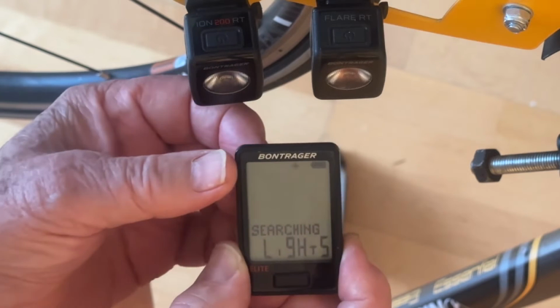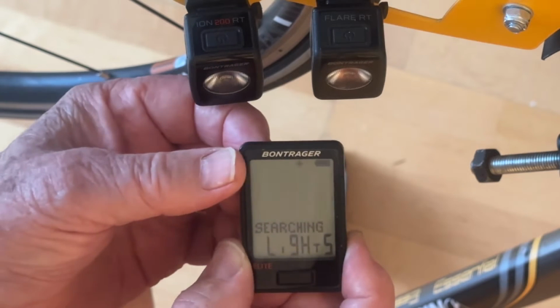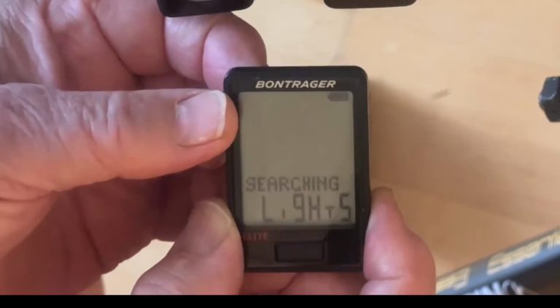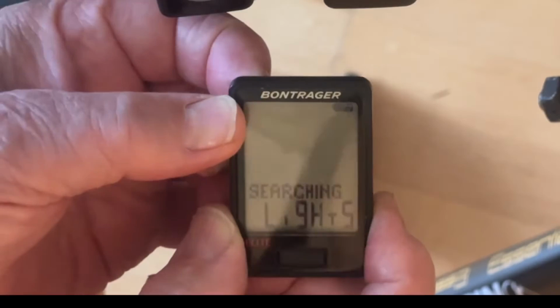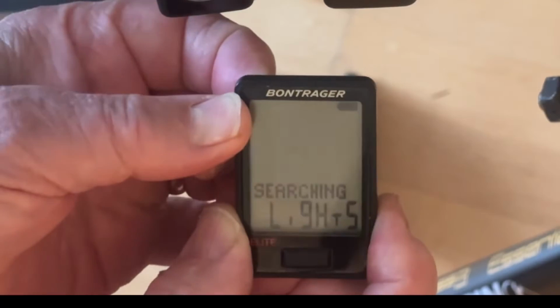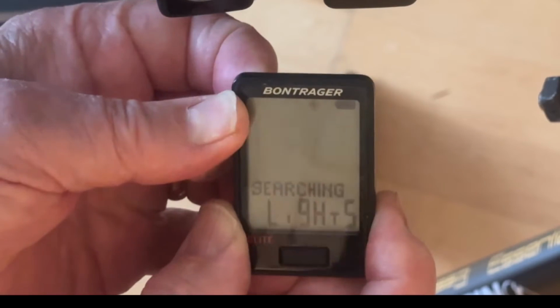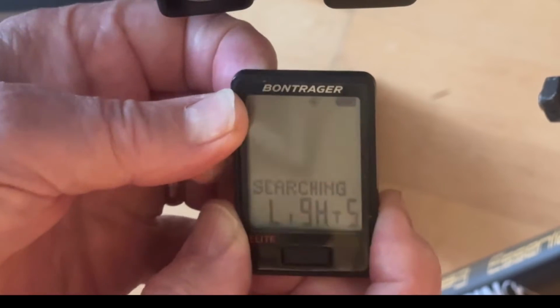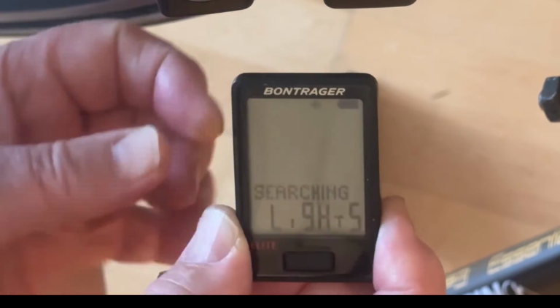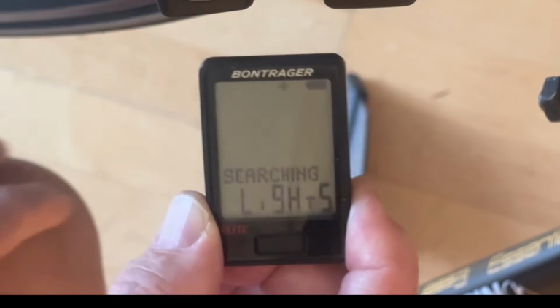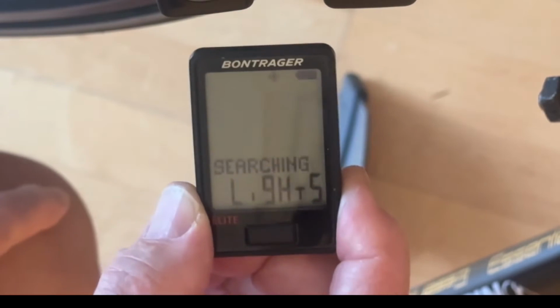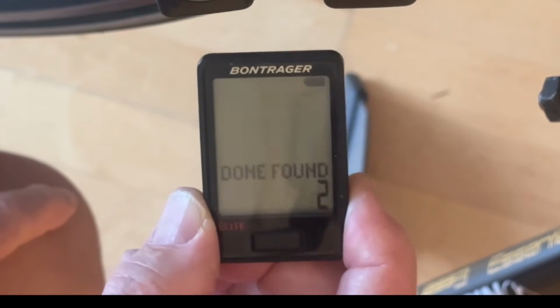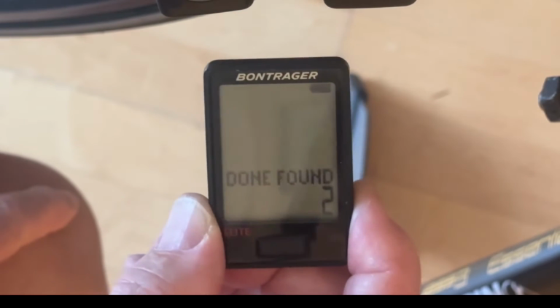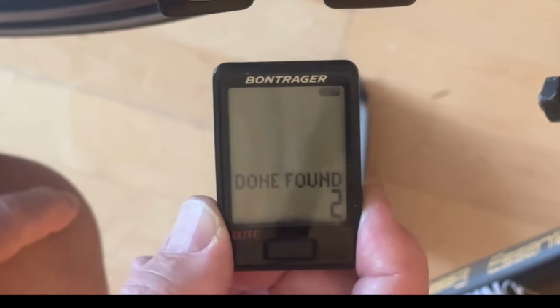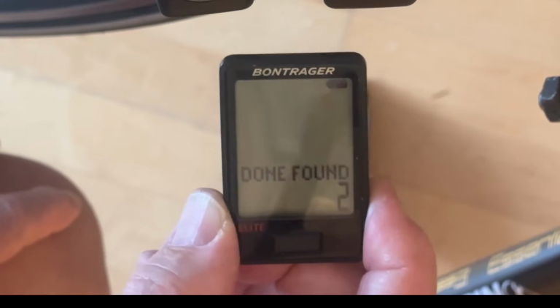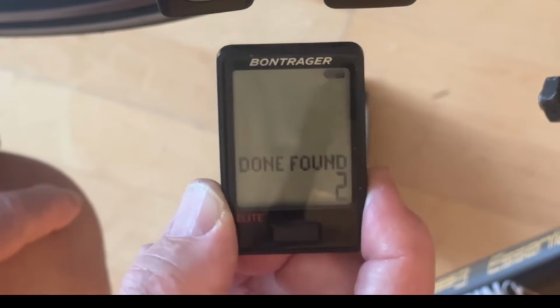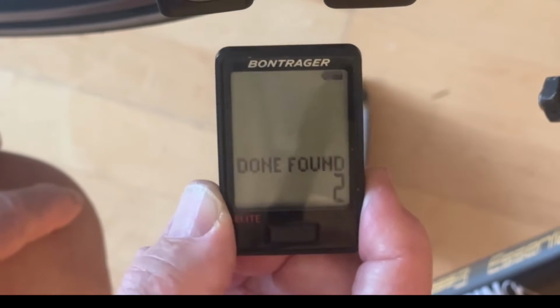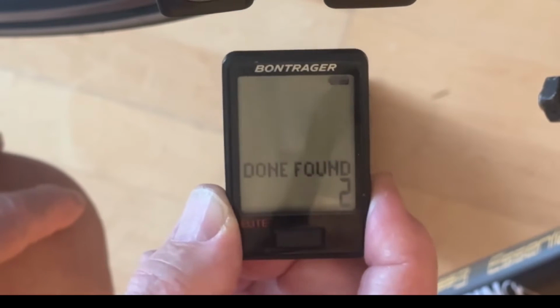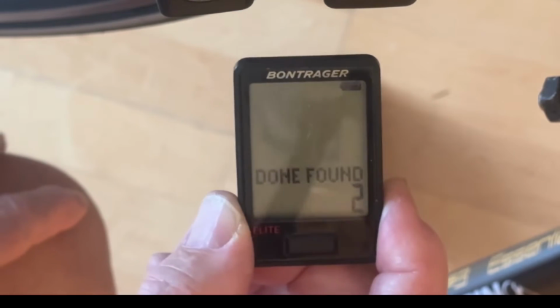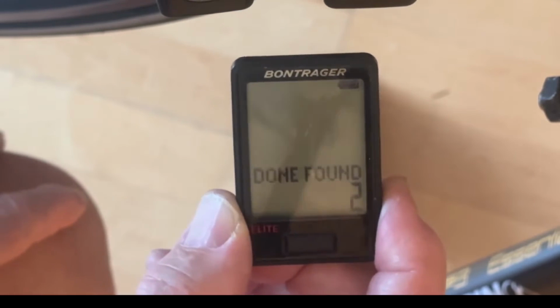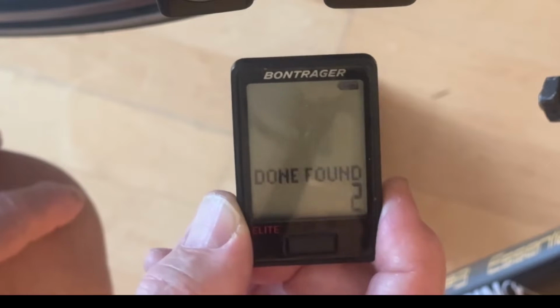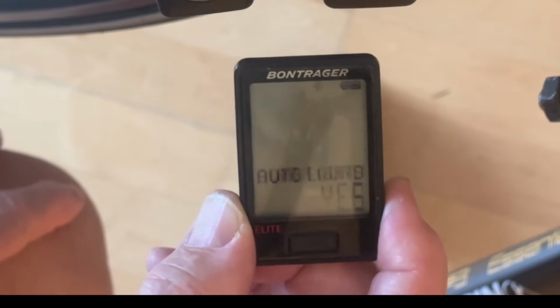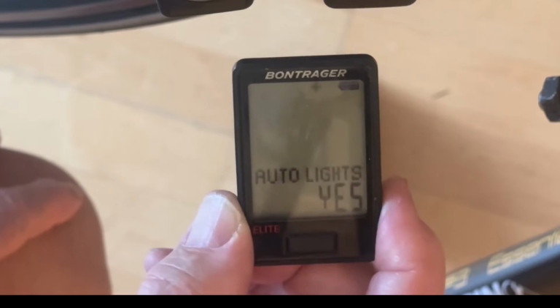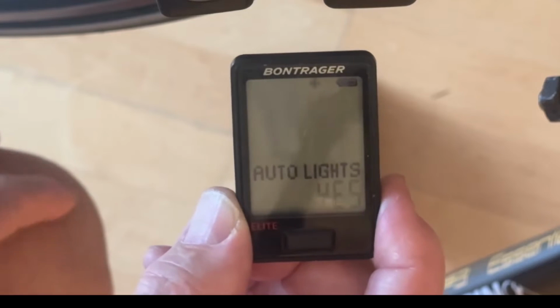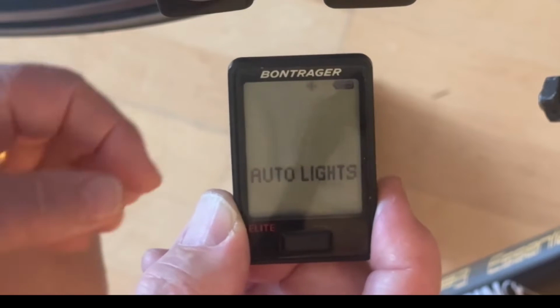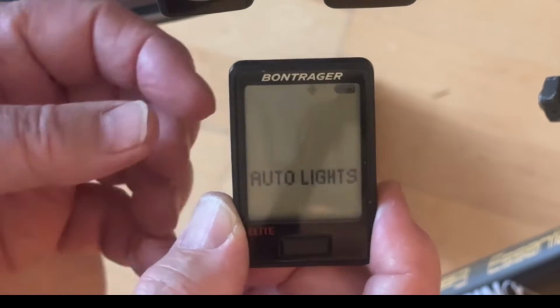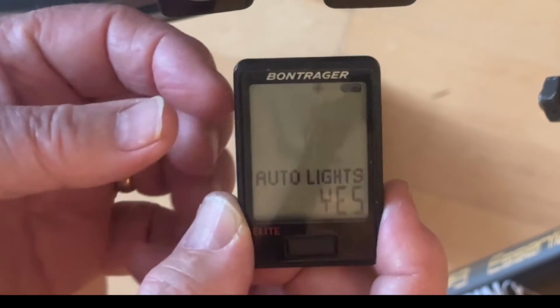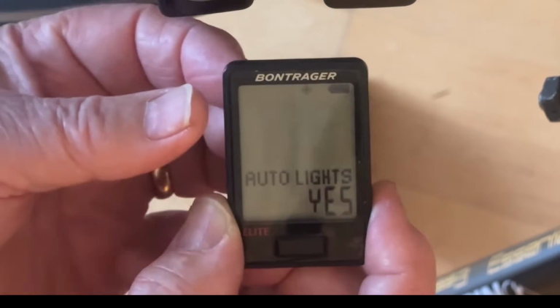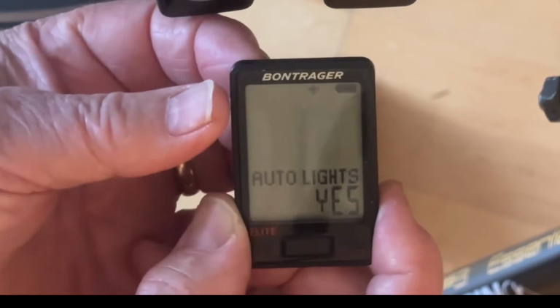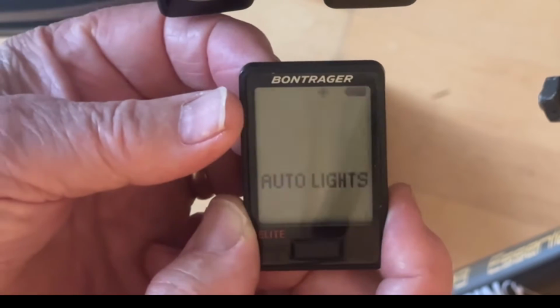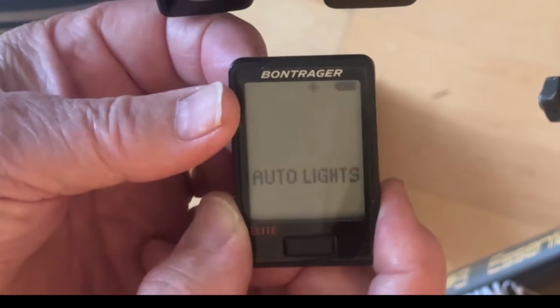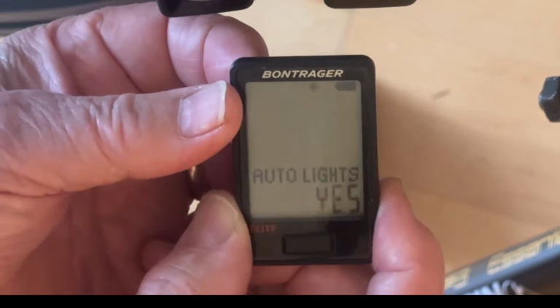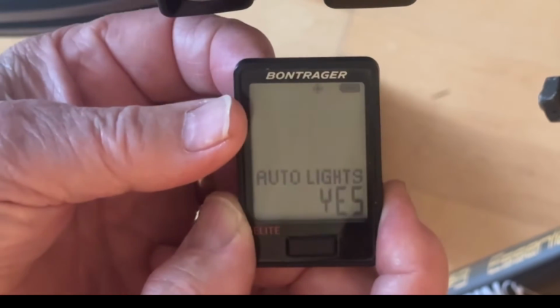We press the back button again, and it says that we have found two lights, which is correct. So we're done pairing the lights.